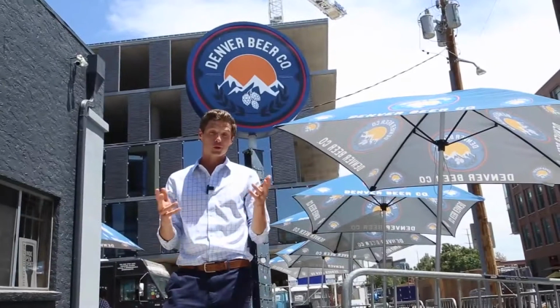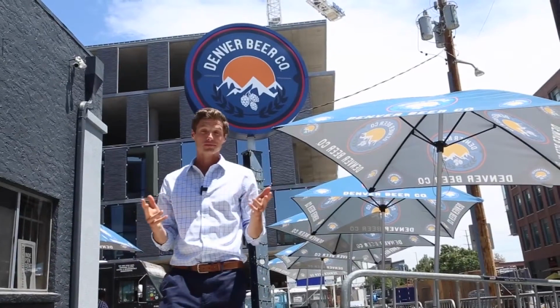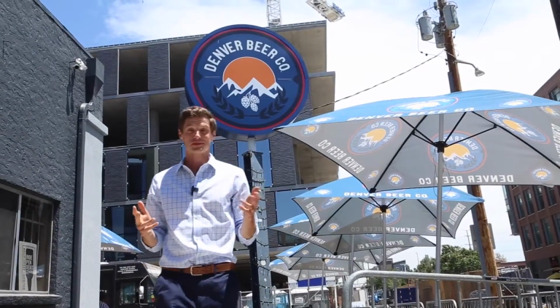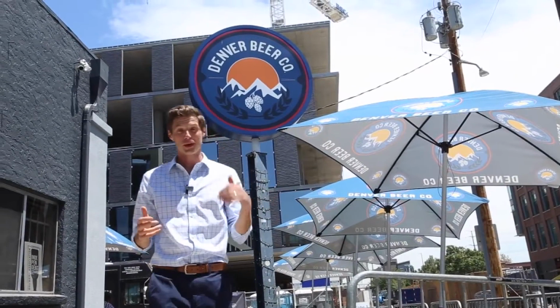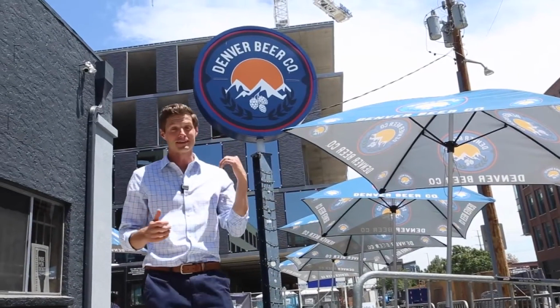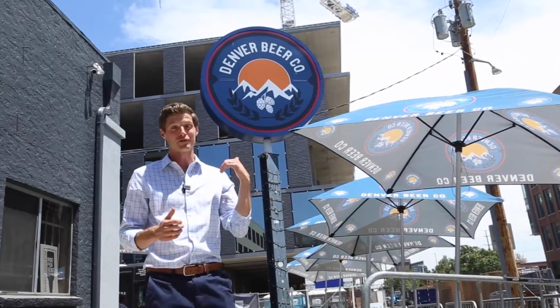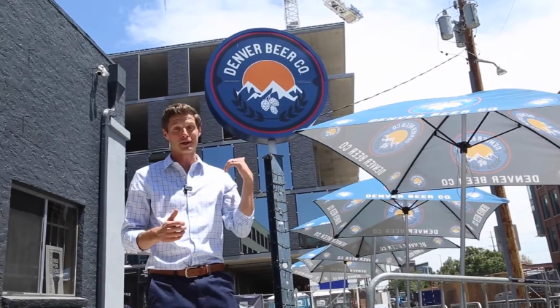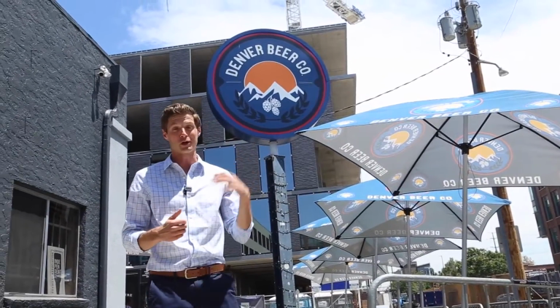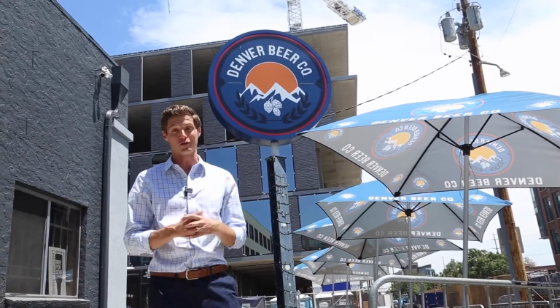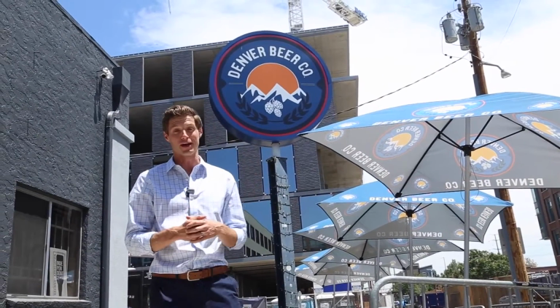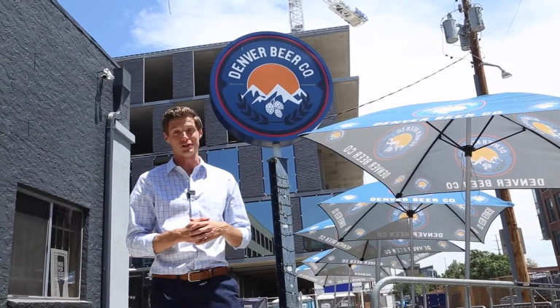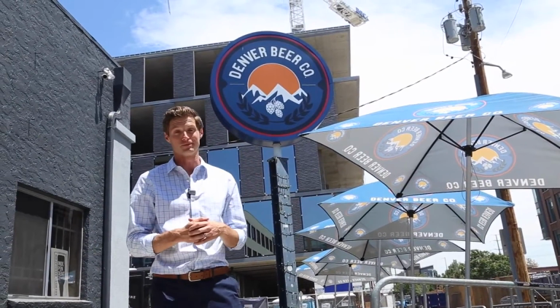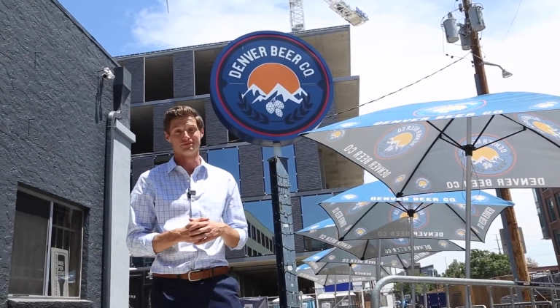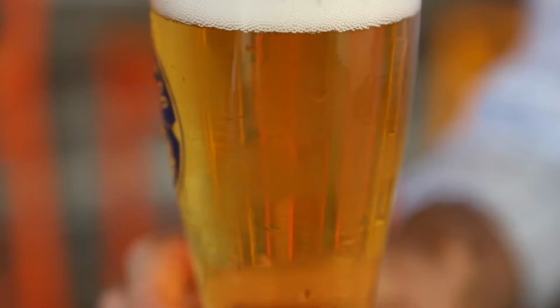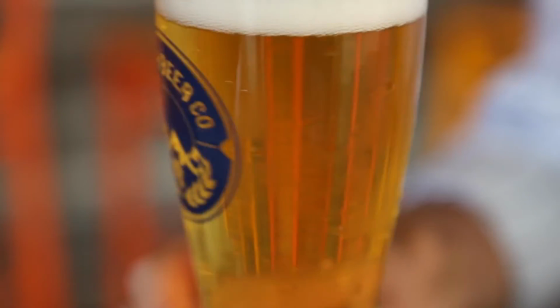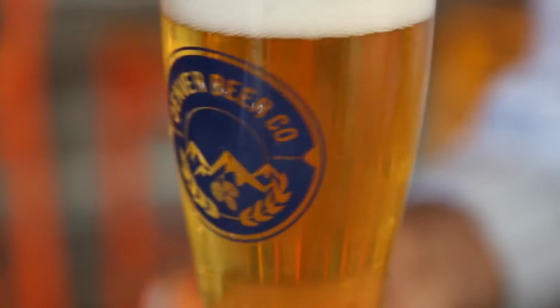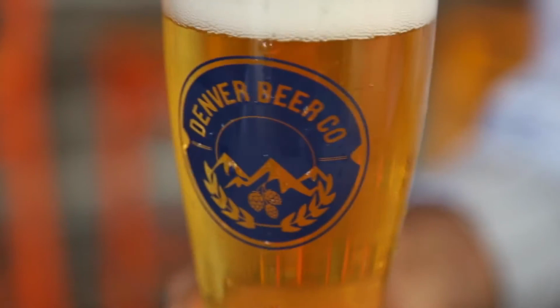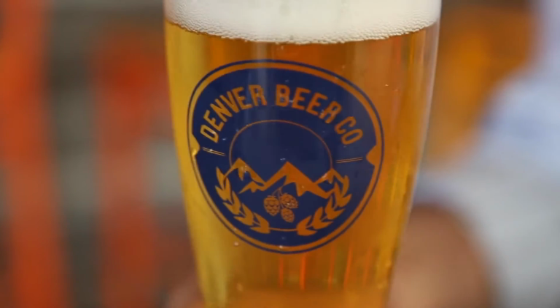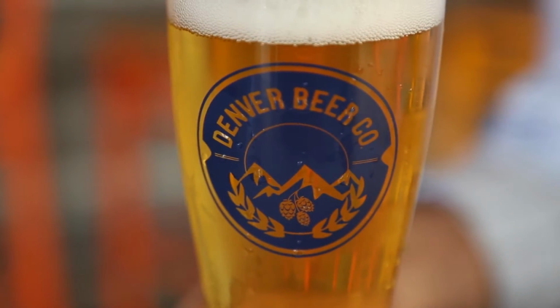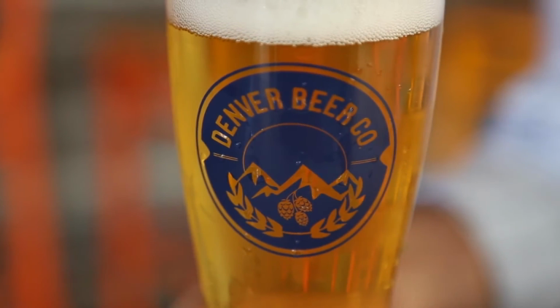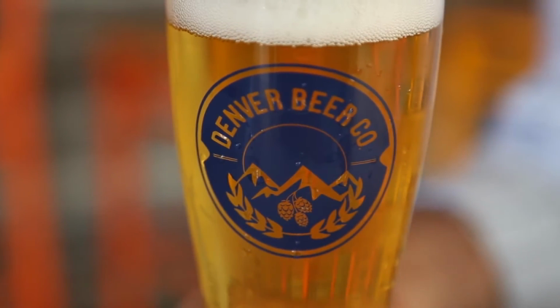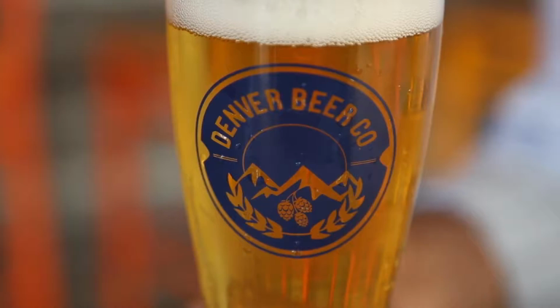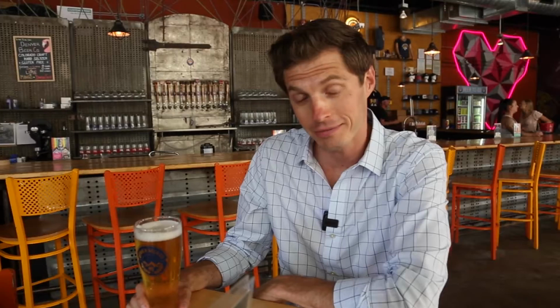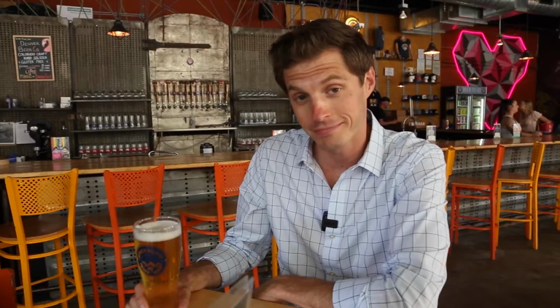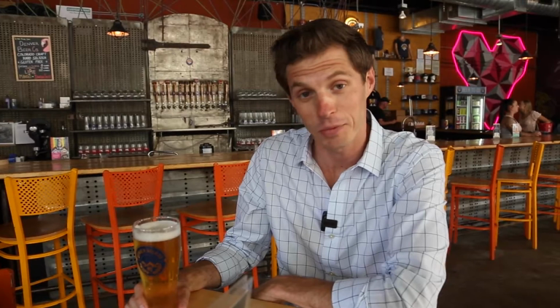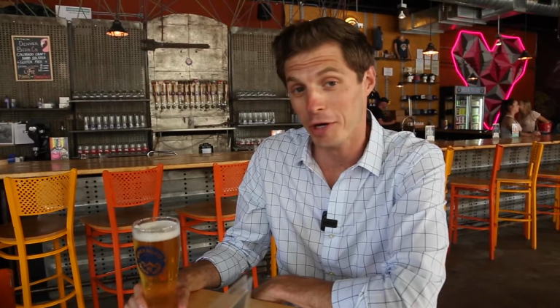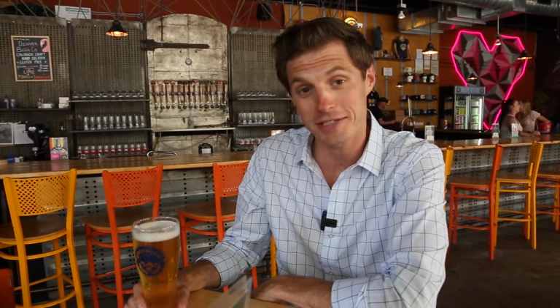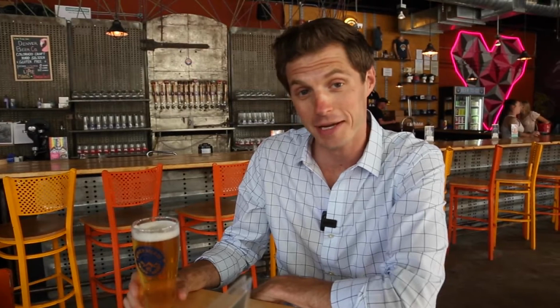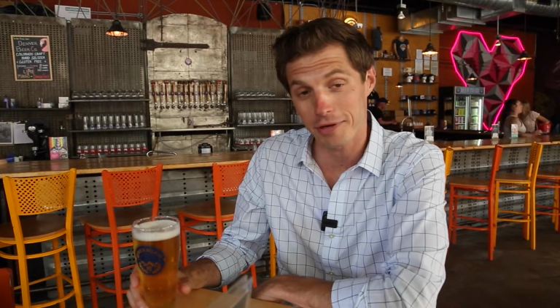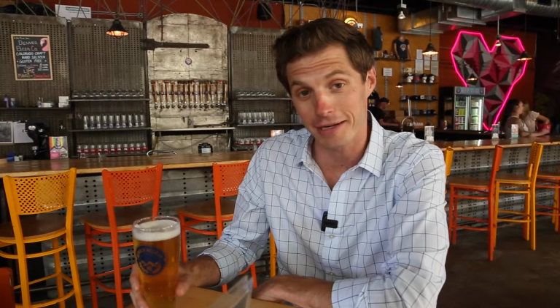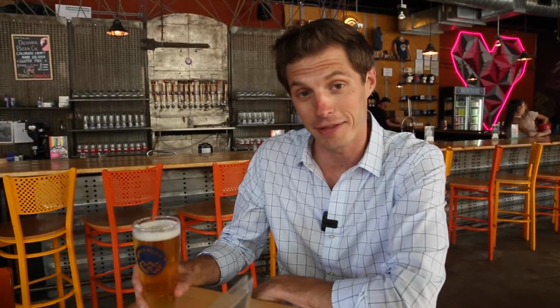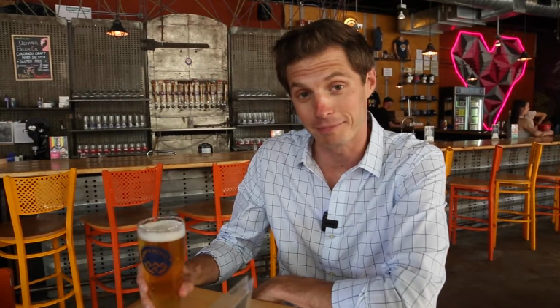Afterward, swing by Denver Beer Co for a beverage. For the days are long and we all must take a break now and then.